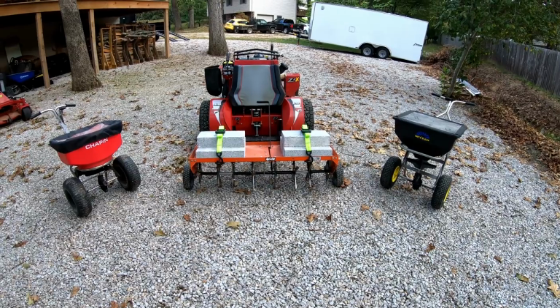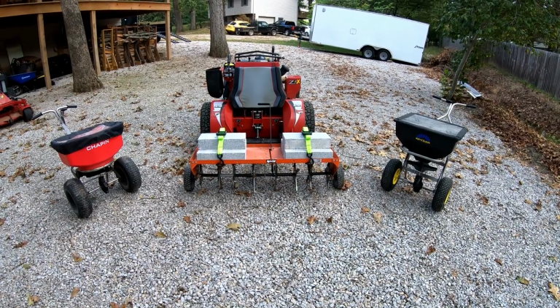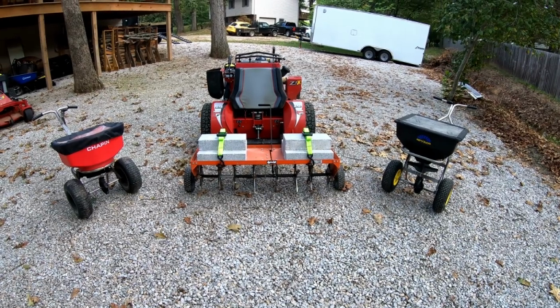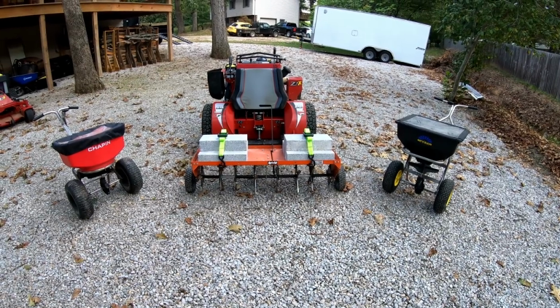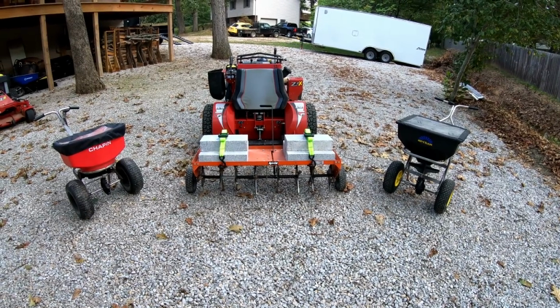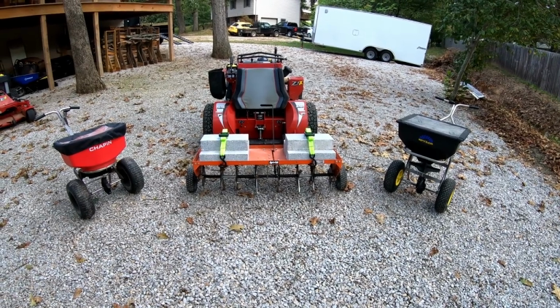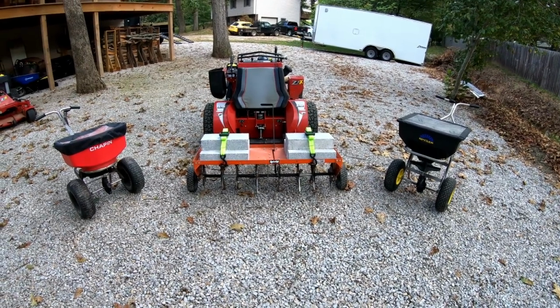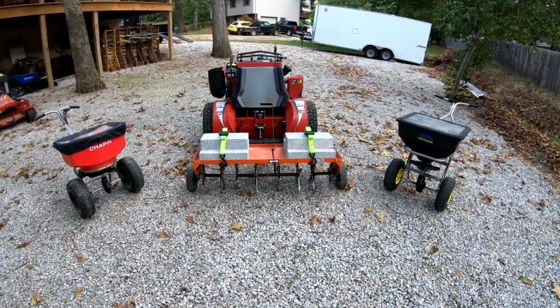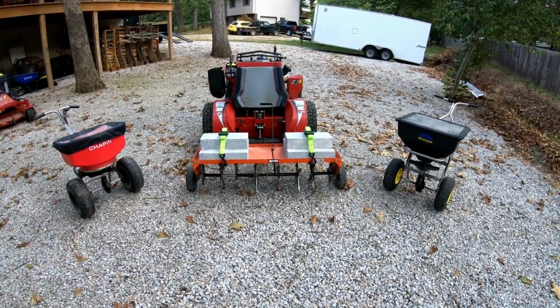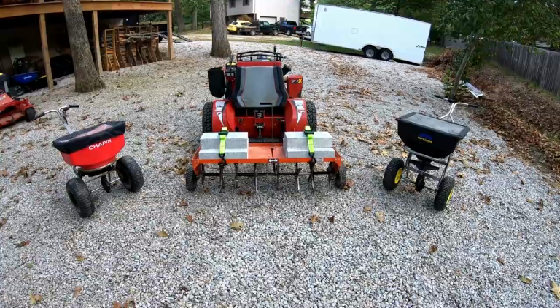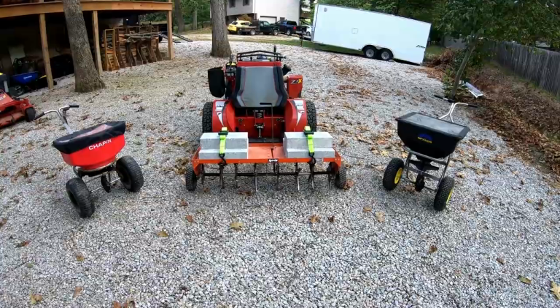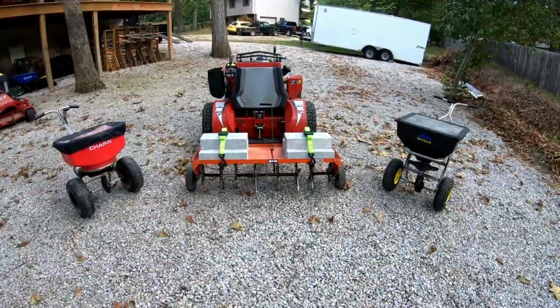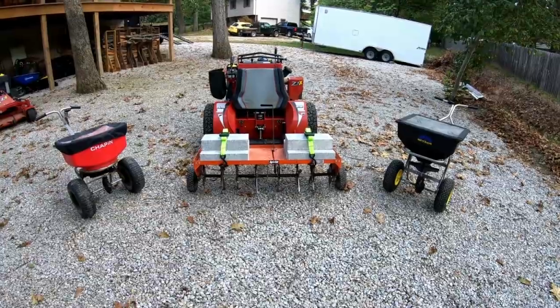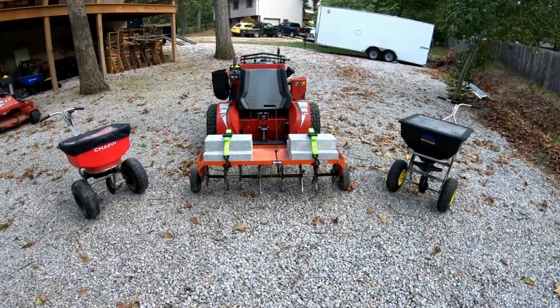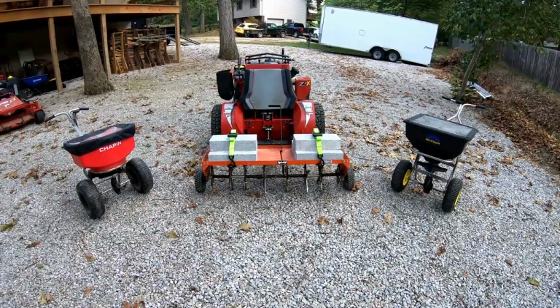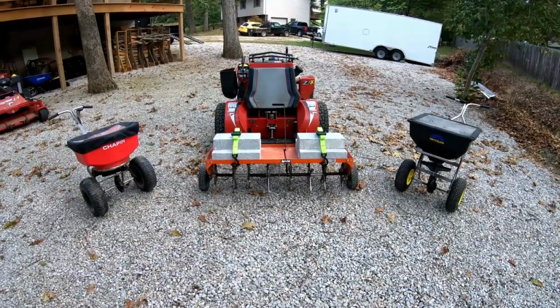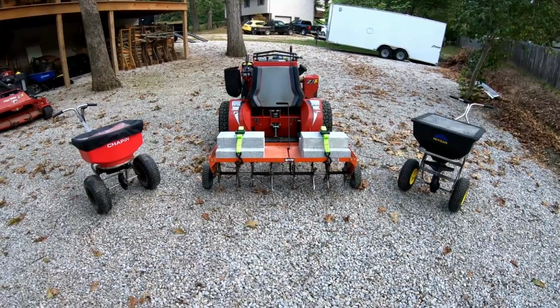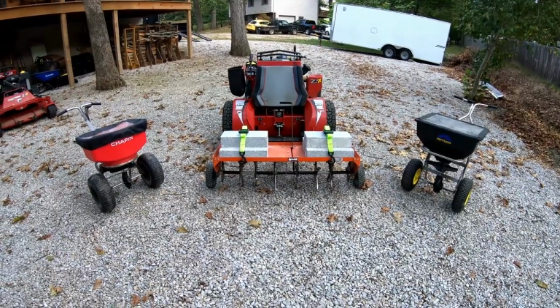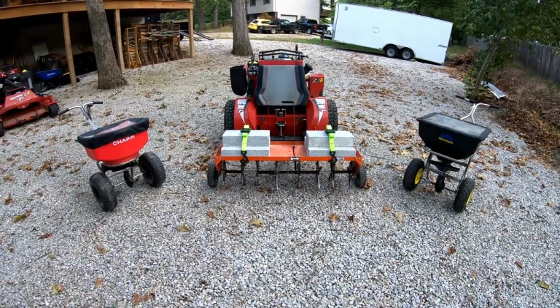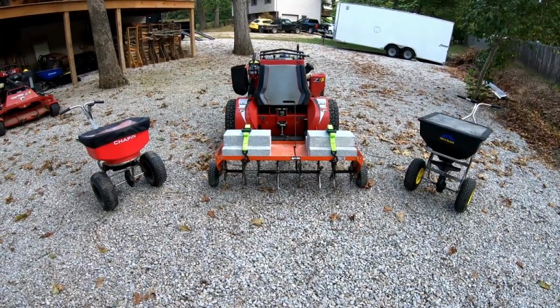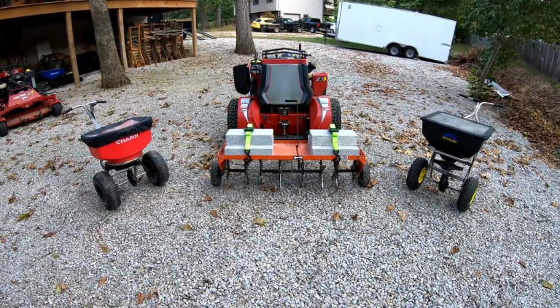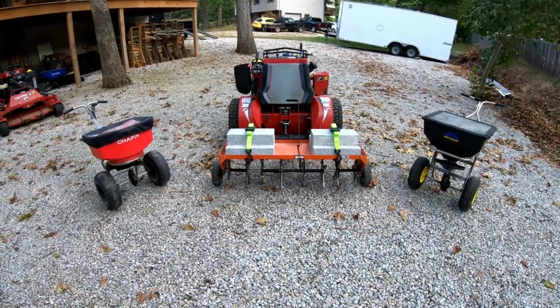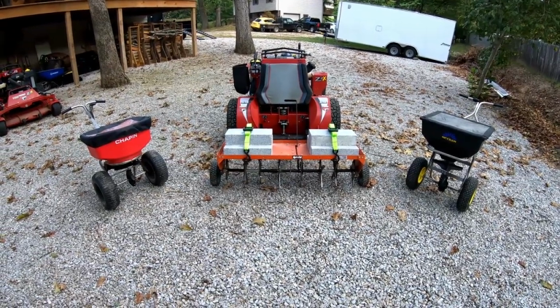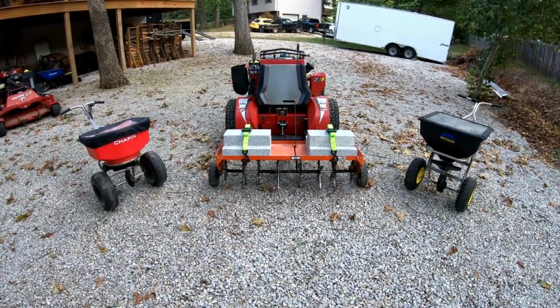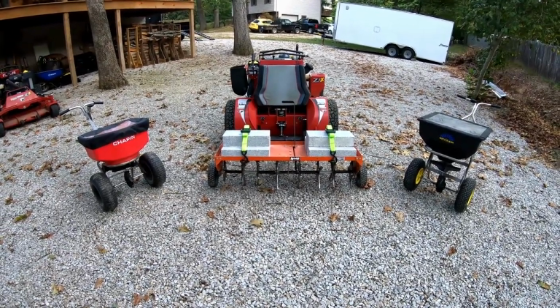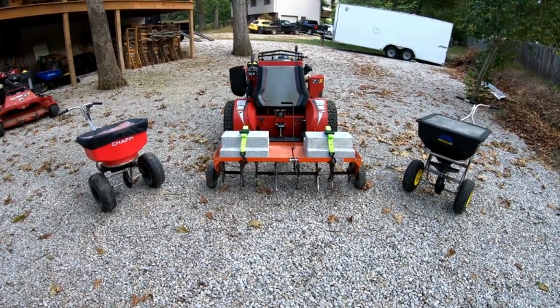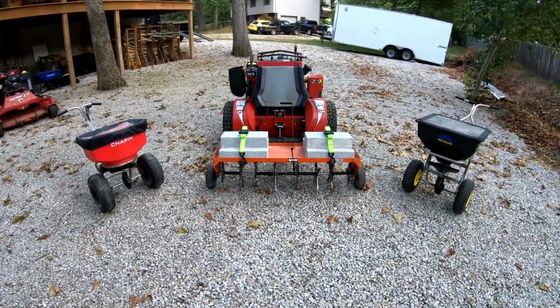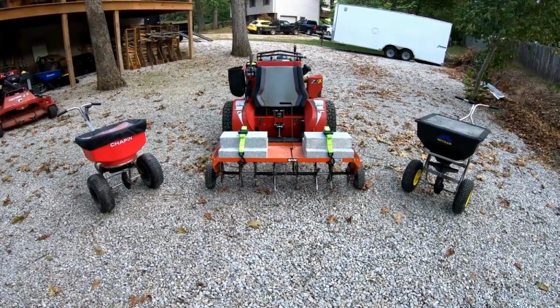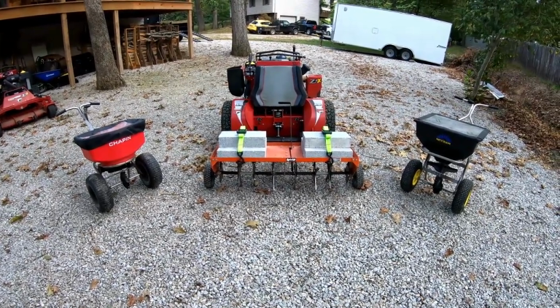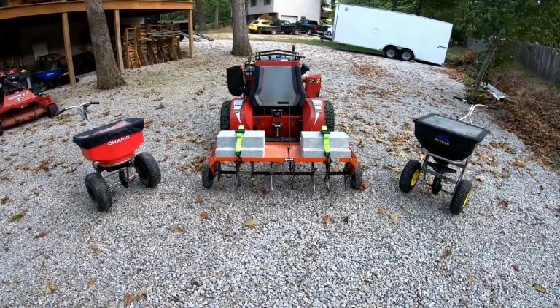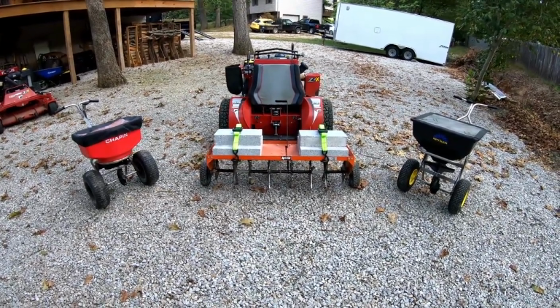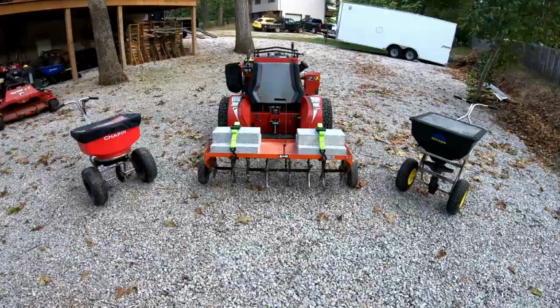Hello everyone, Bud here with Dependable Lawn Care, and I just want to really quick show you guys my aeration setup for this year.